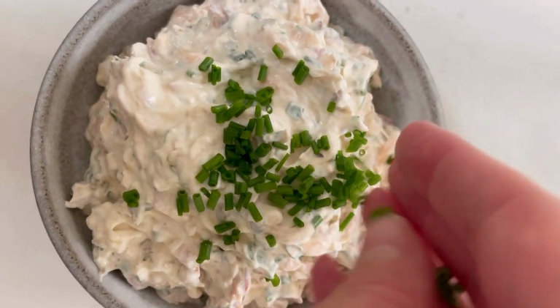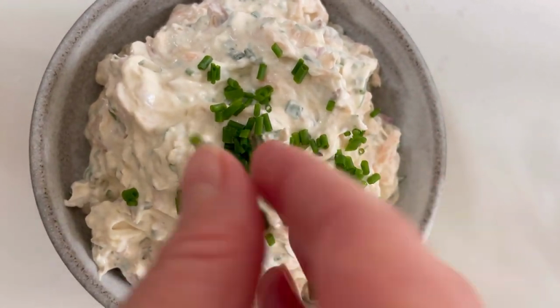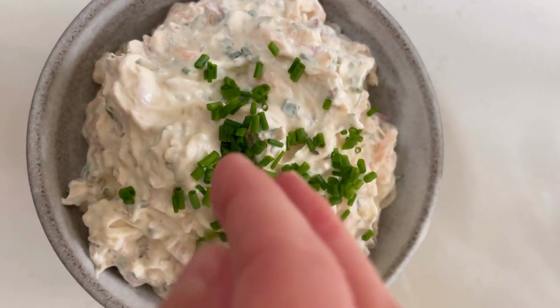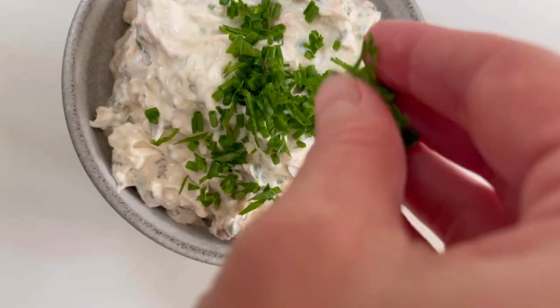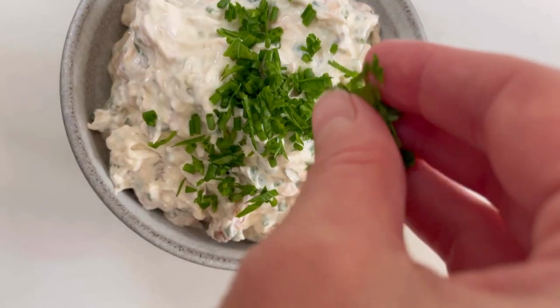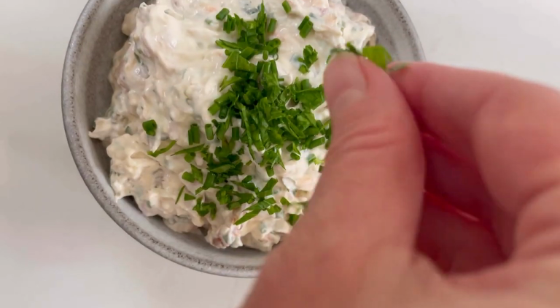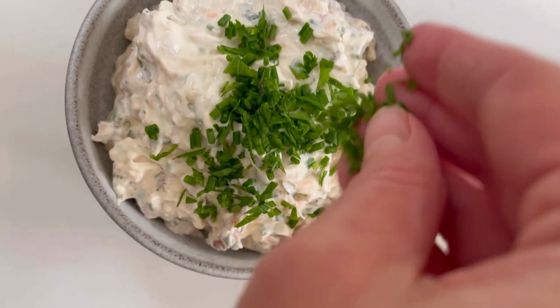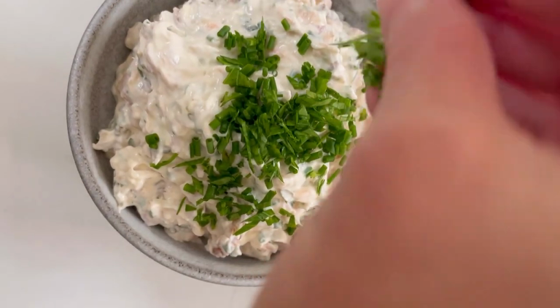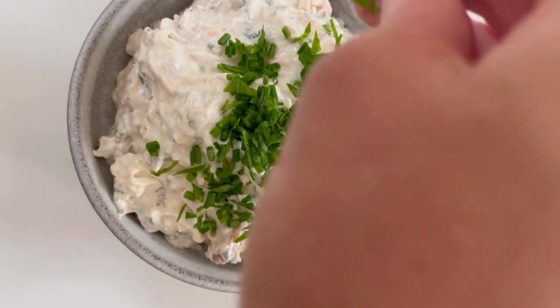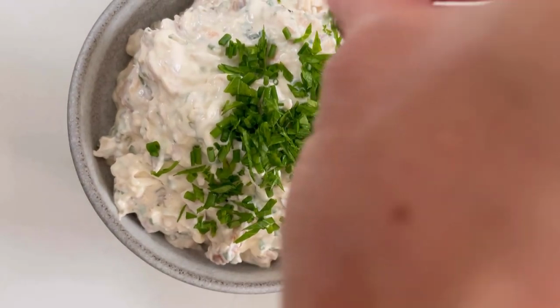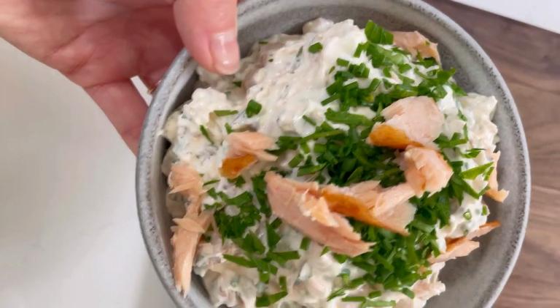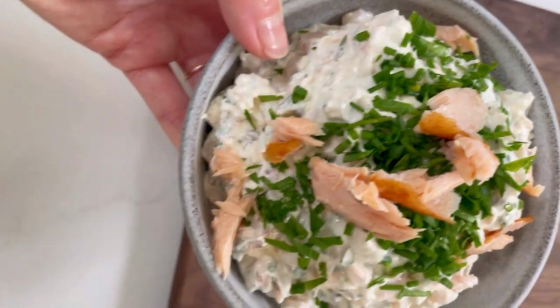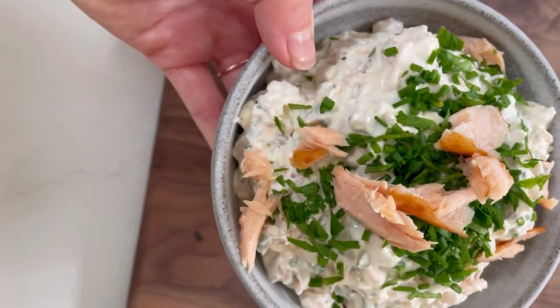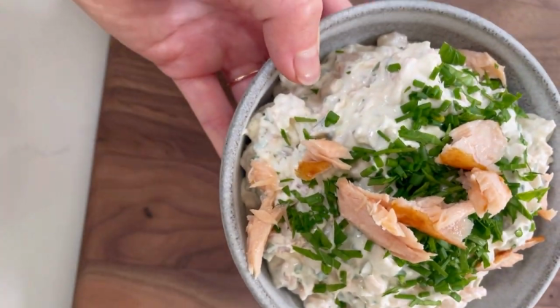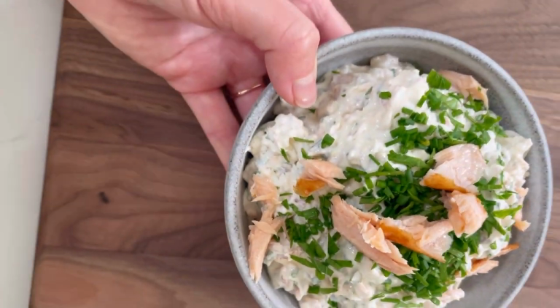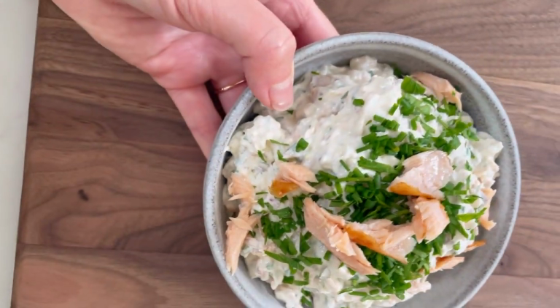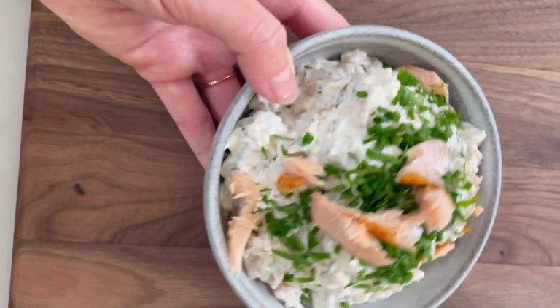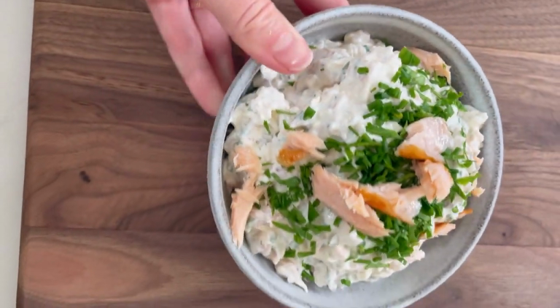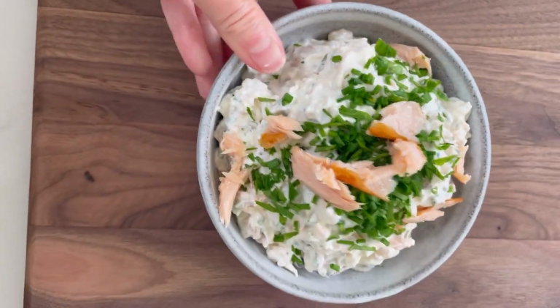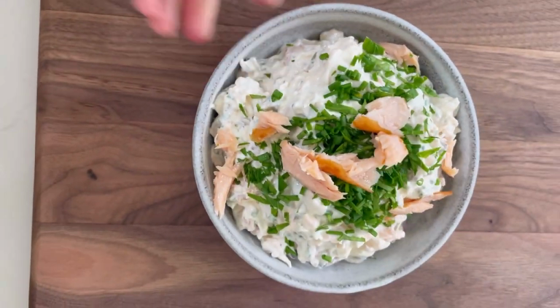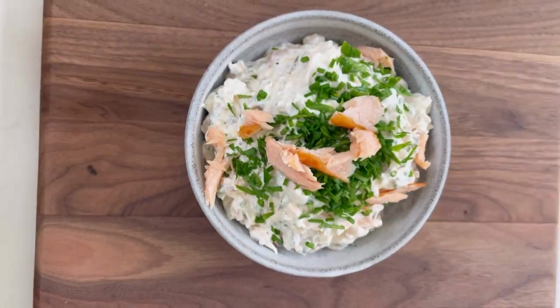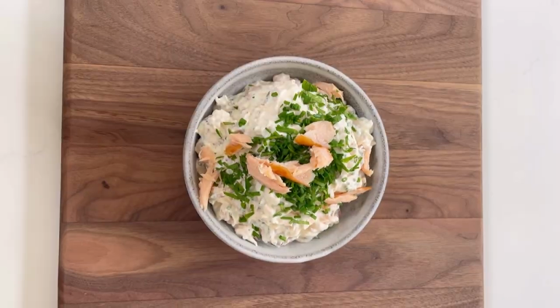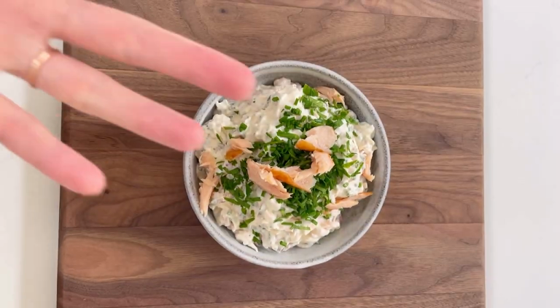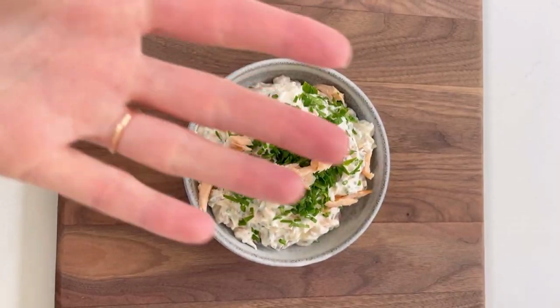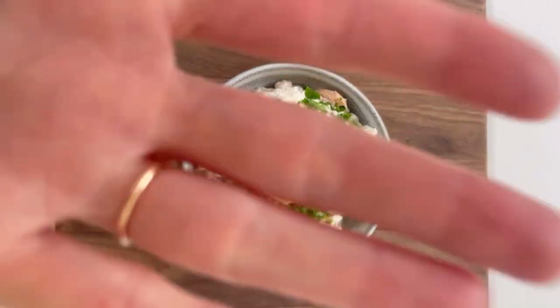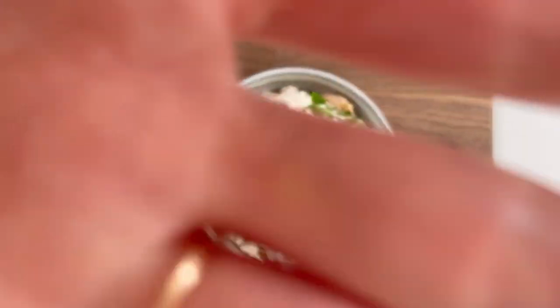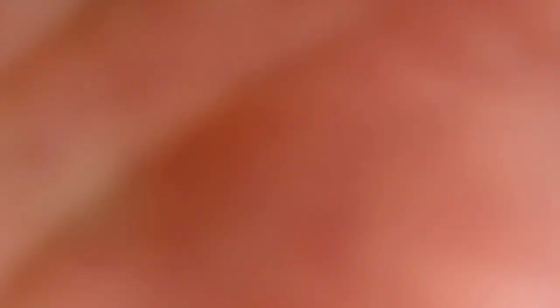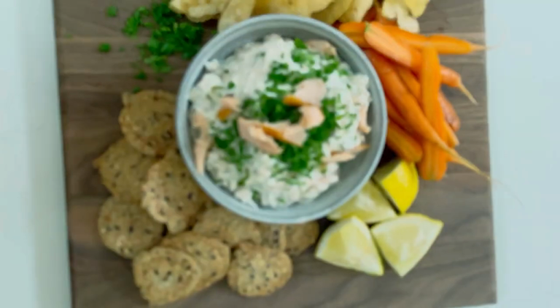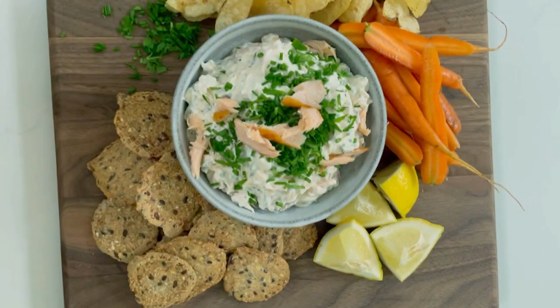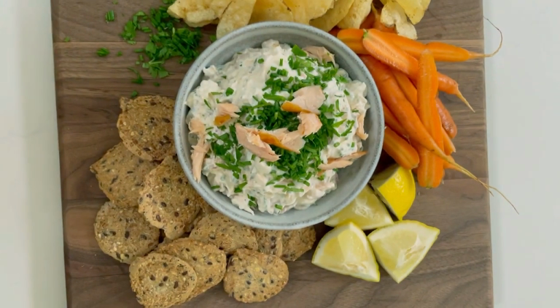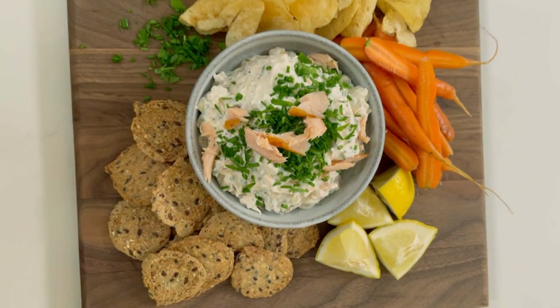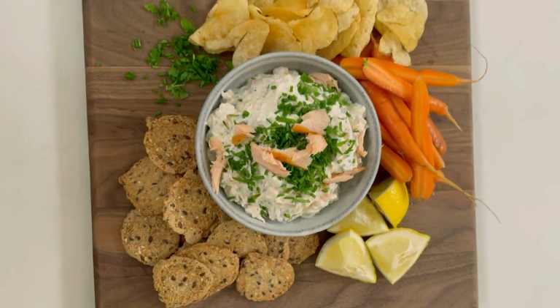We make pretty epic snack boards with this dip. I like using potato chips, crackers, some crudités, and a little lemon wedge on the side.